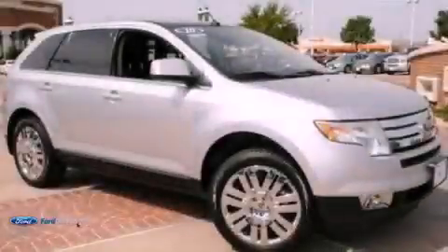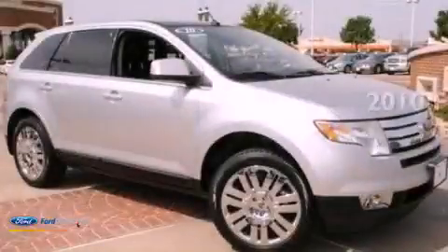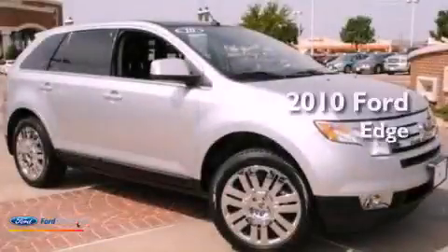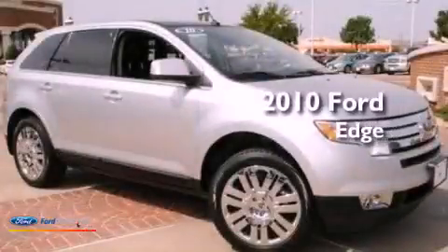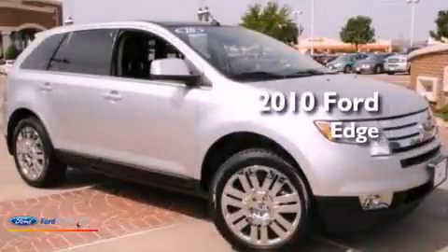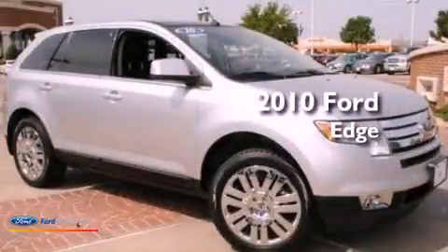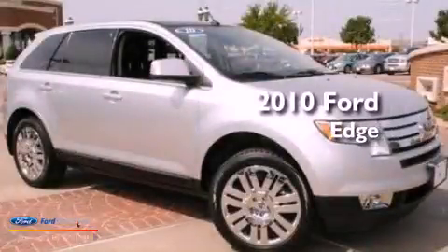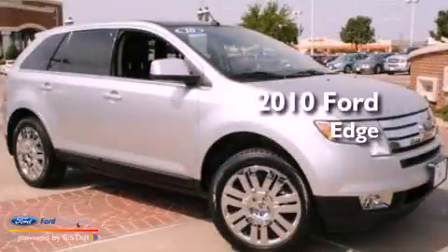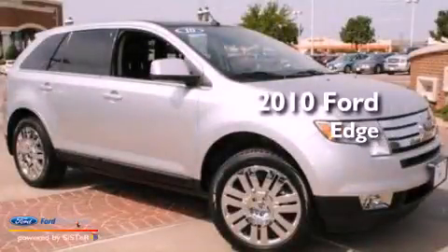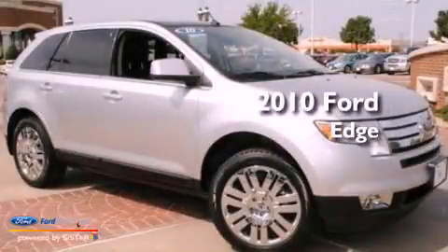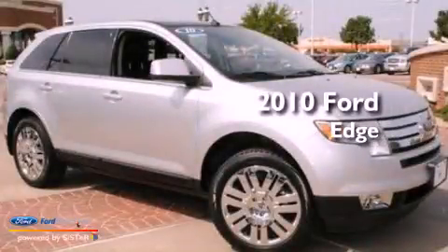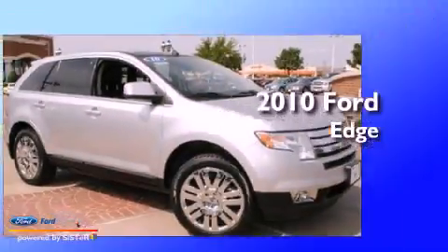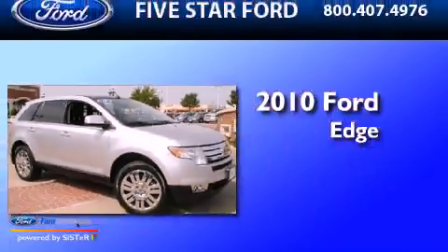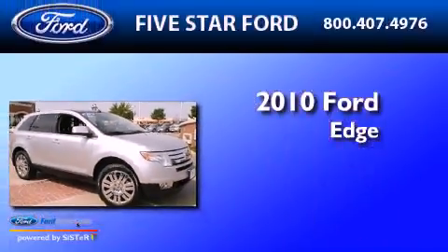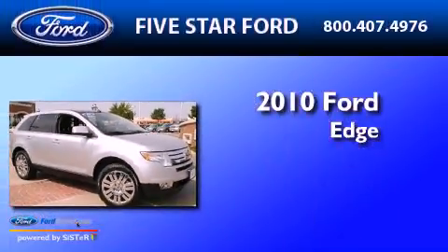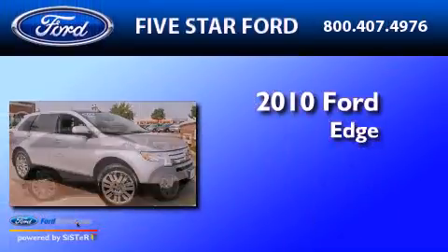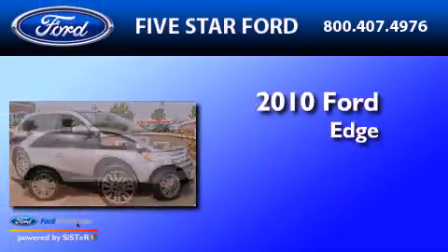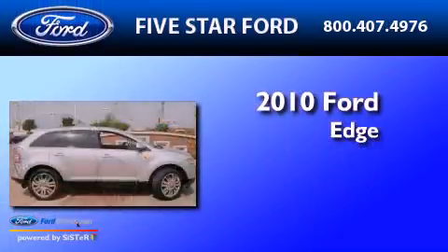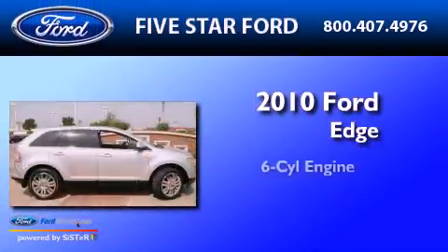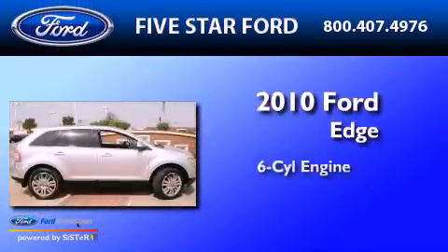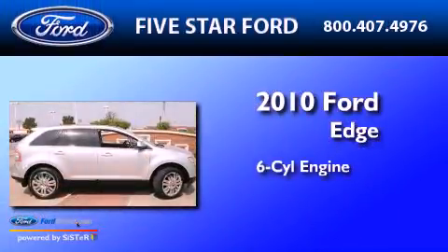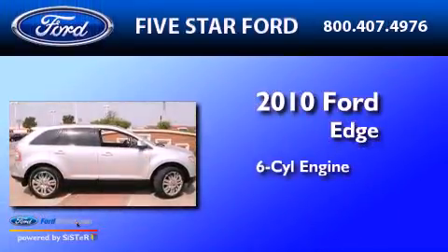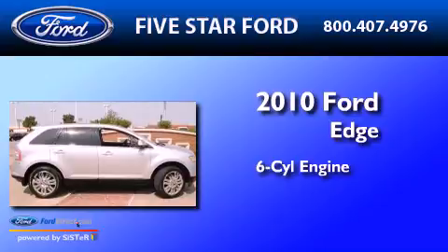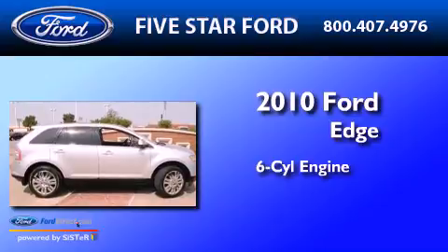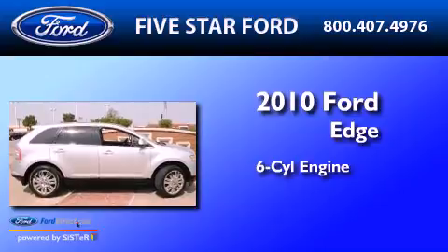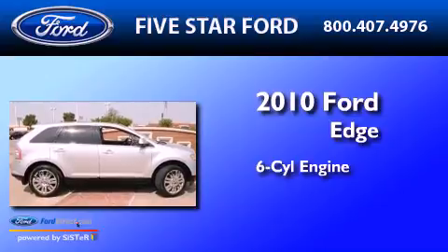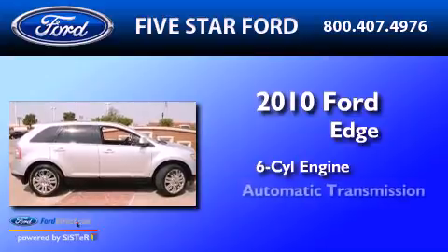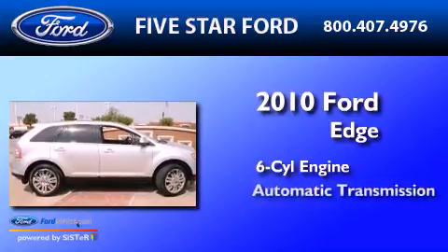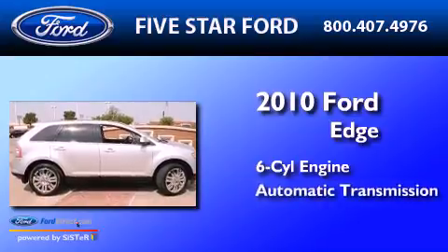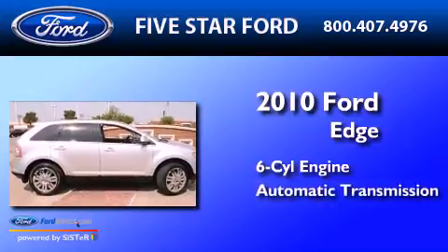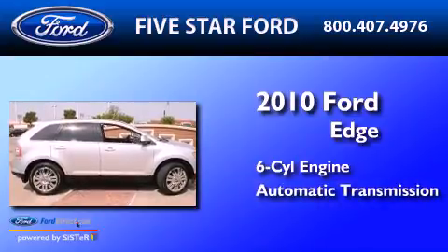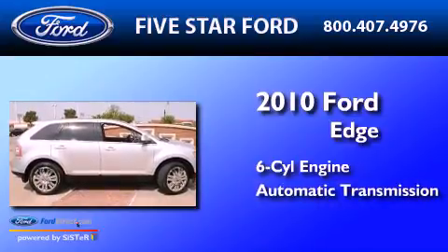This is a 2010 Ford Edge. It has a six-cylinder engine and an automatic transmission.